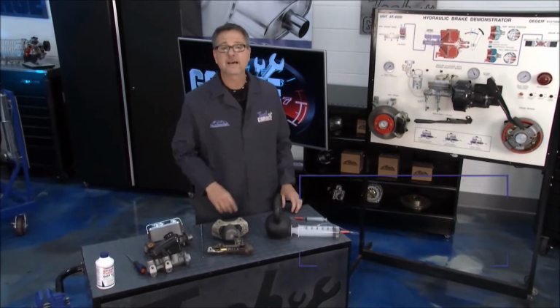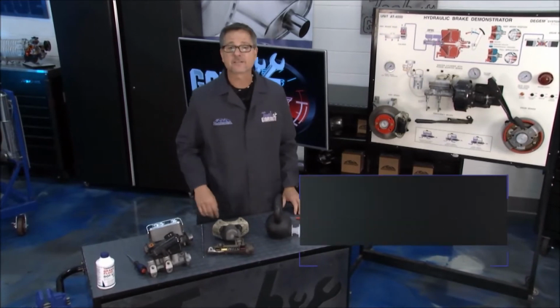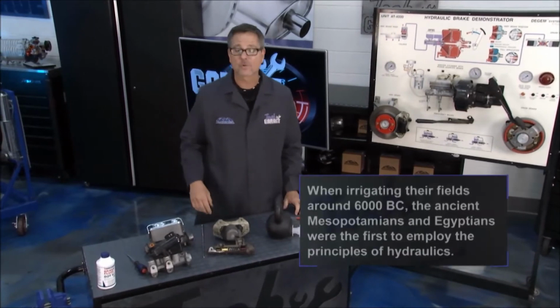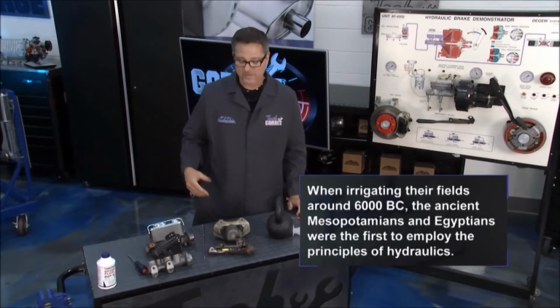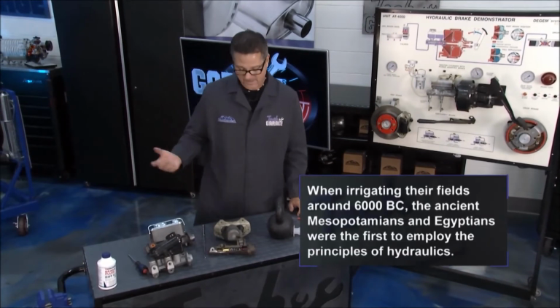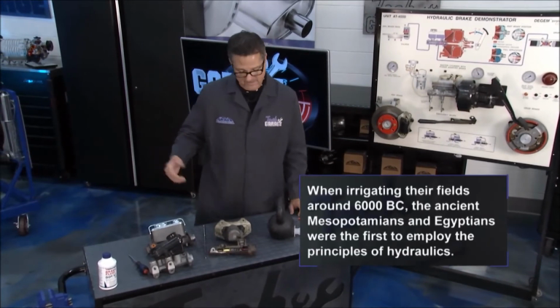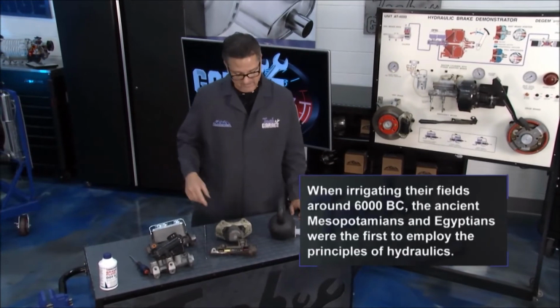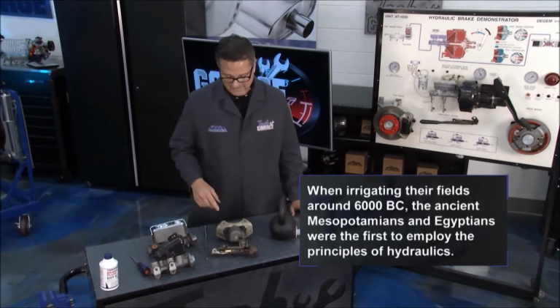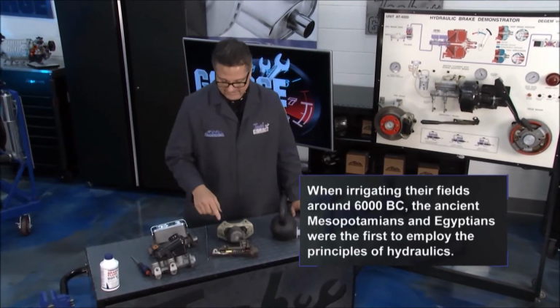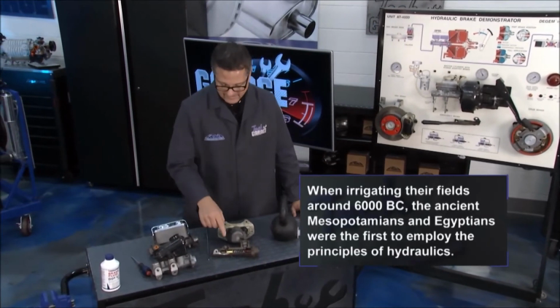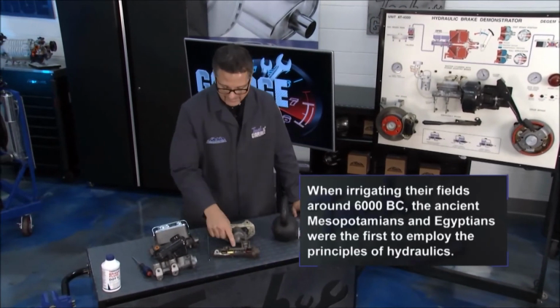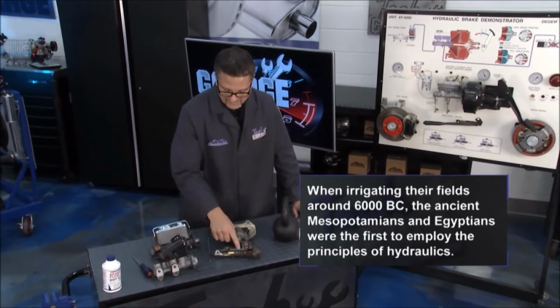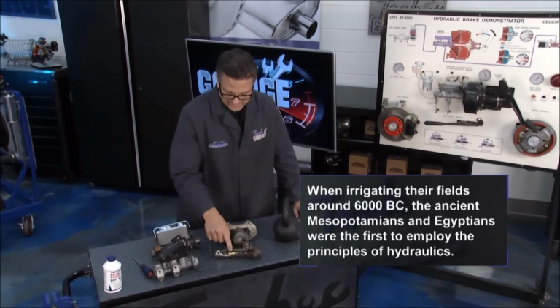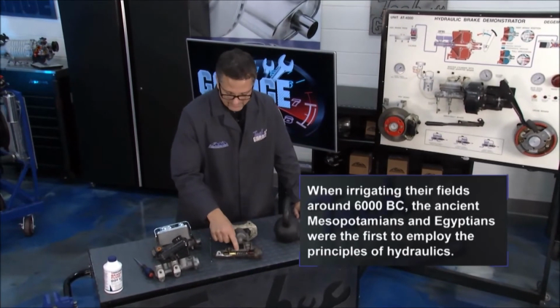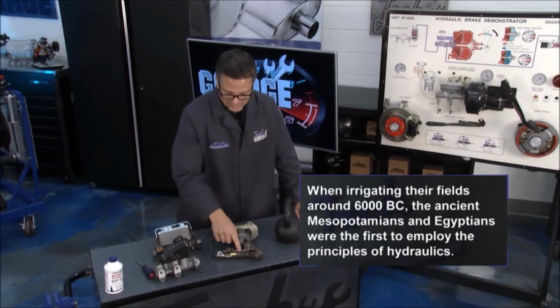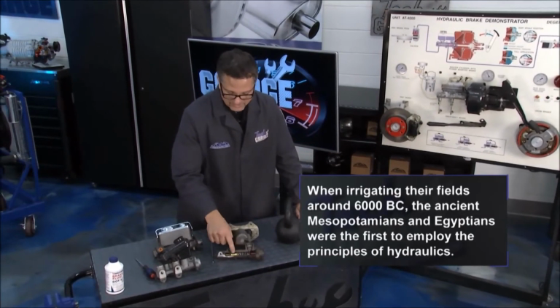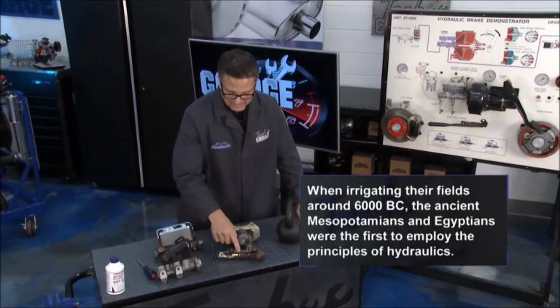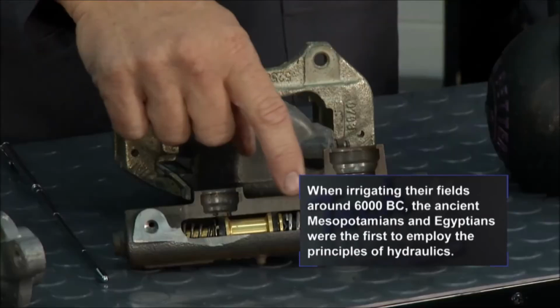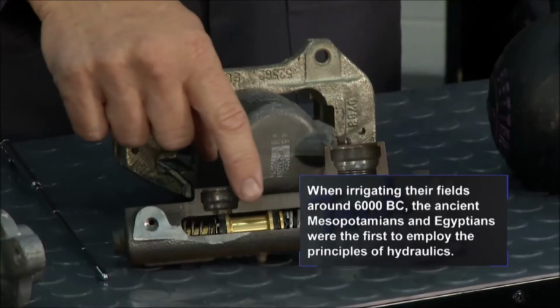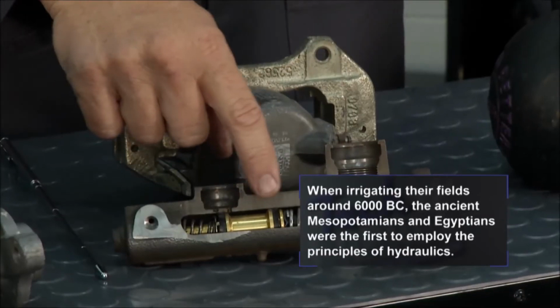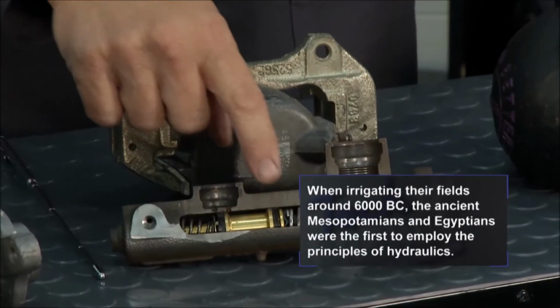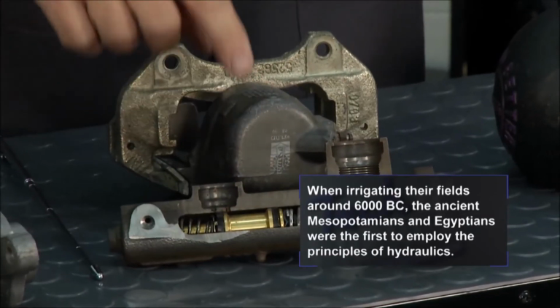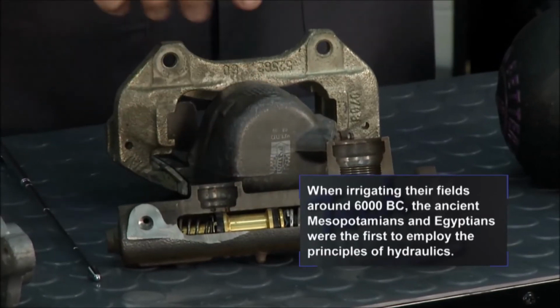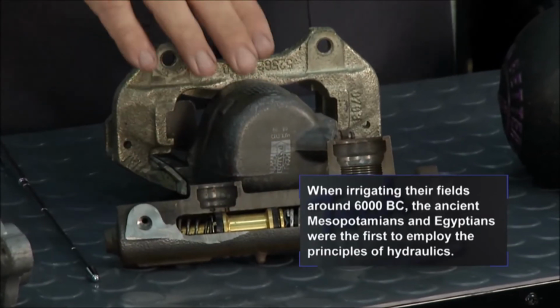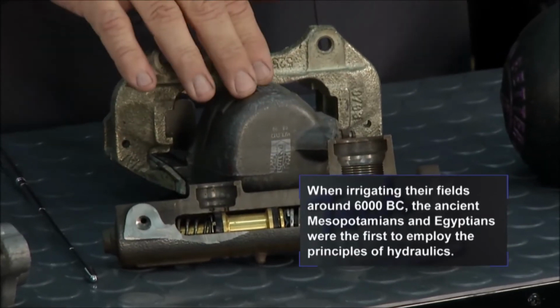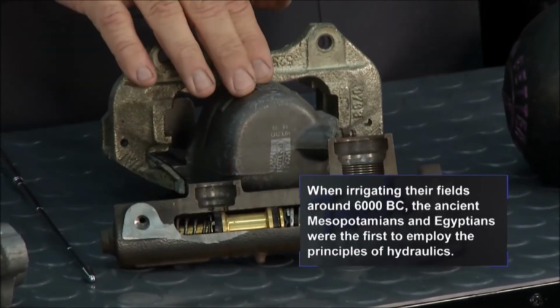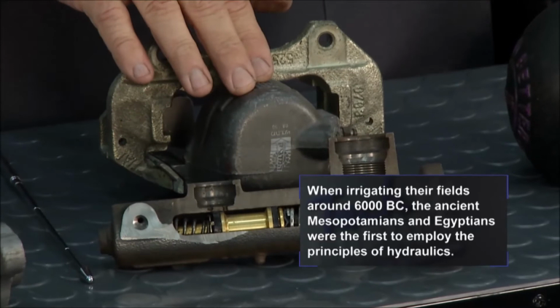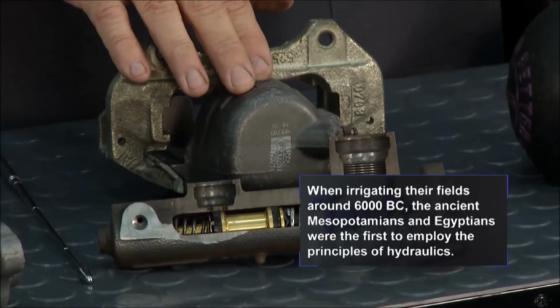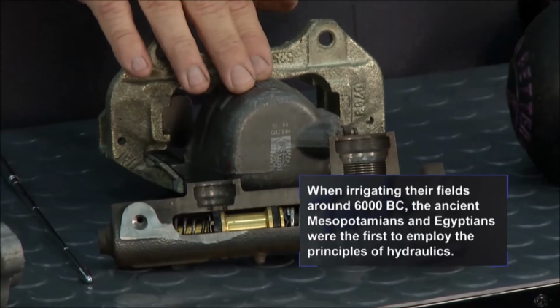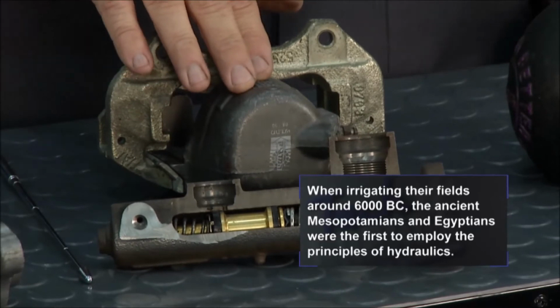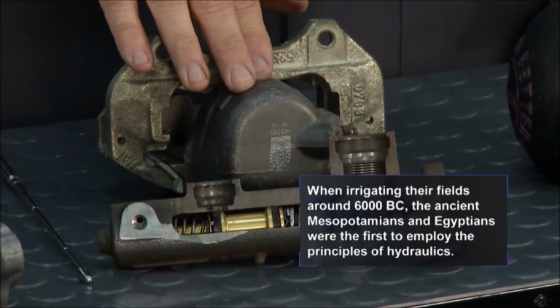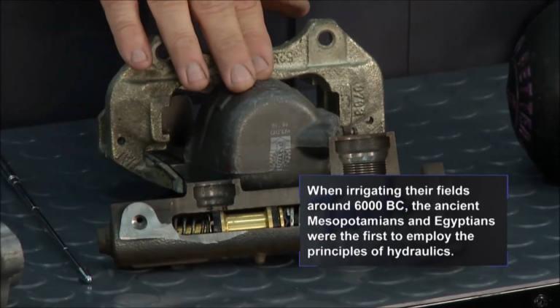How does it work? We've got small chambers in the master cylinder and our caliper has the big chambers.